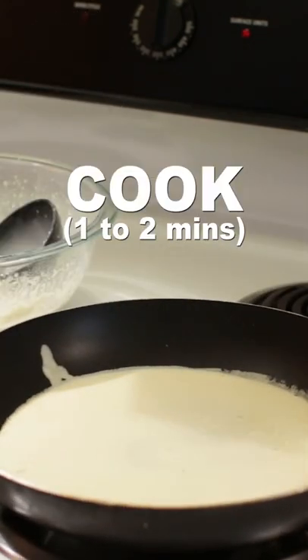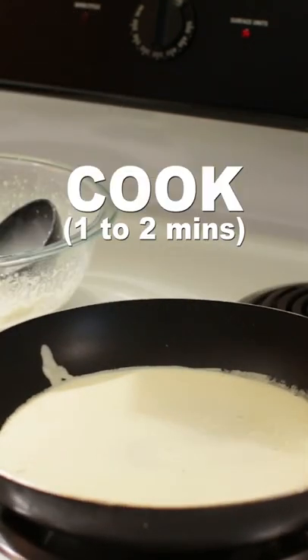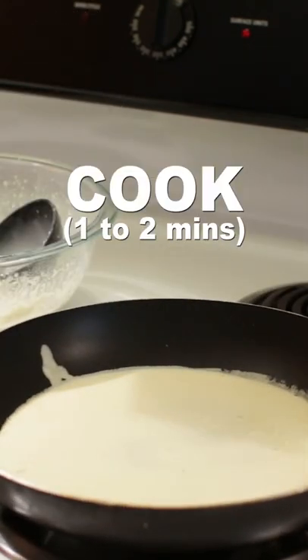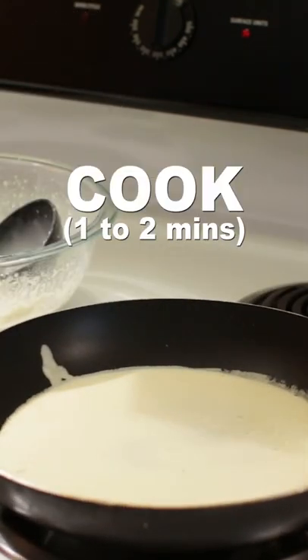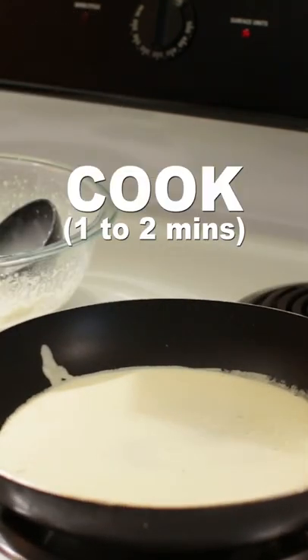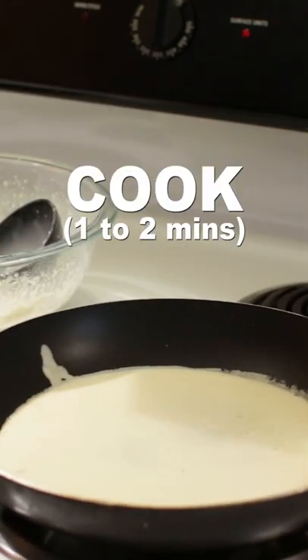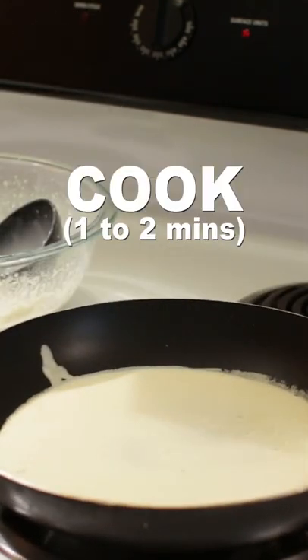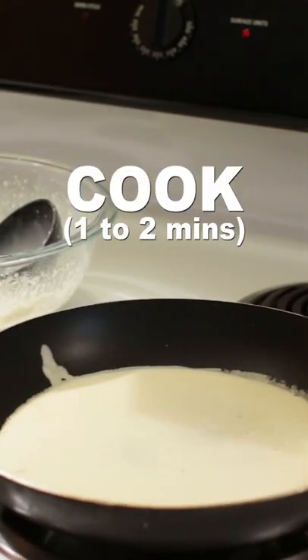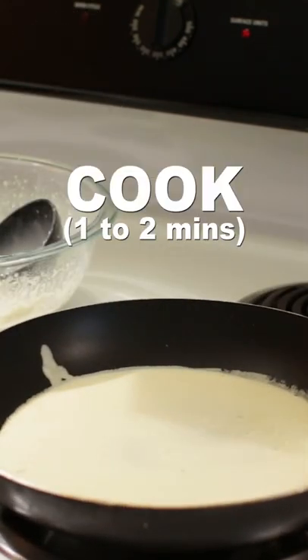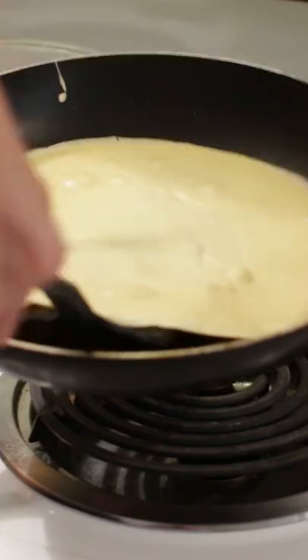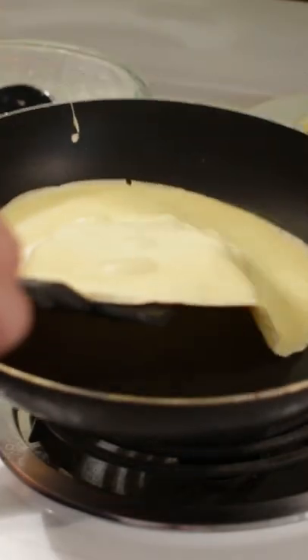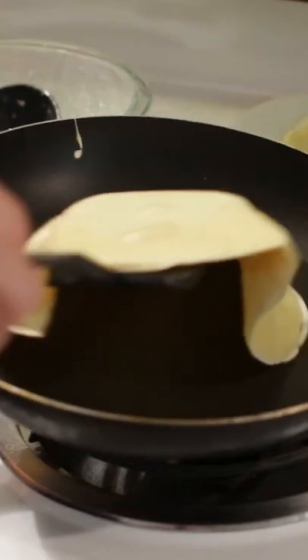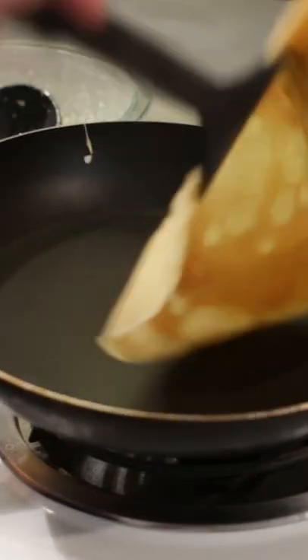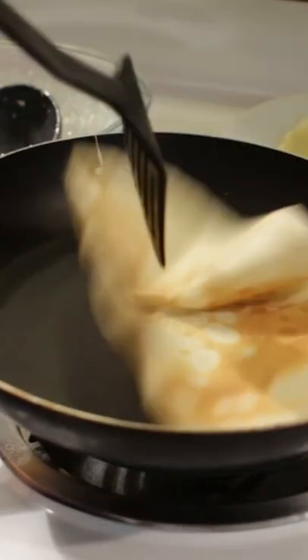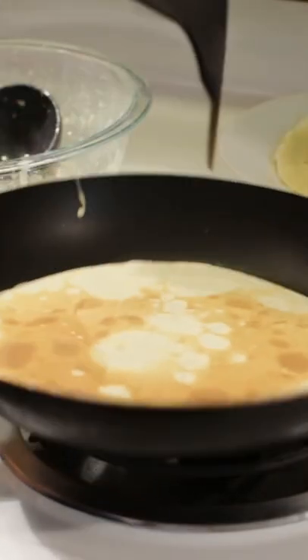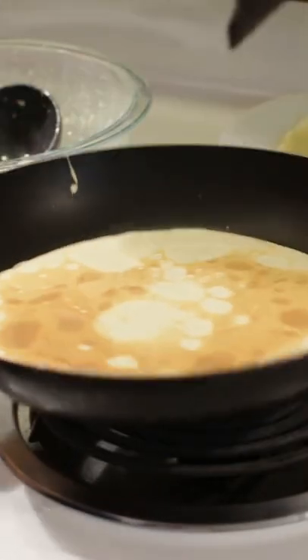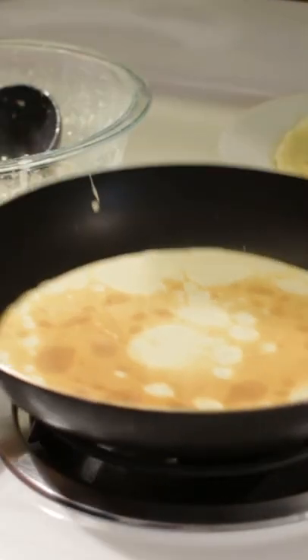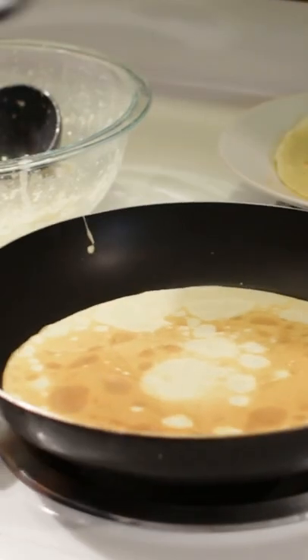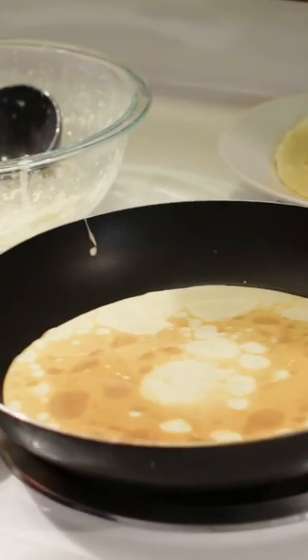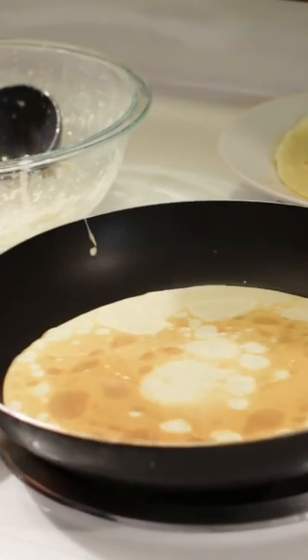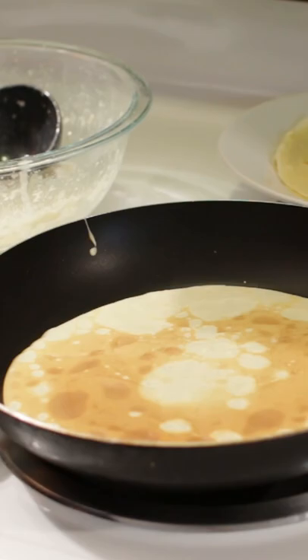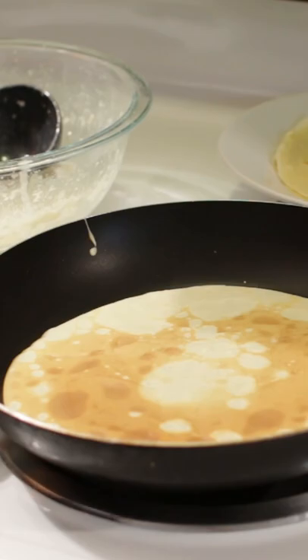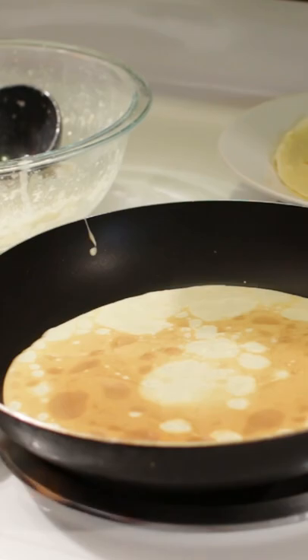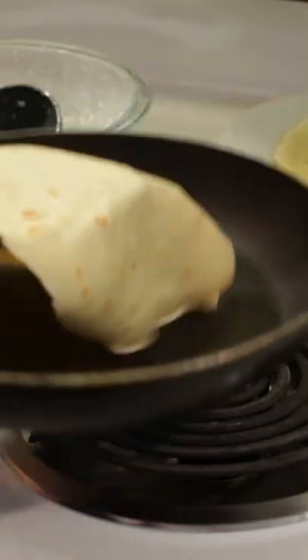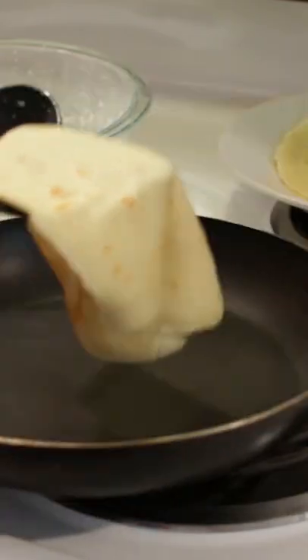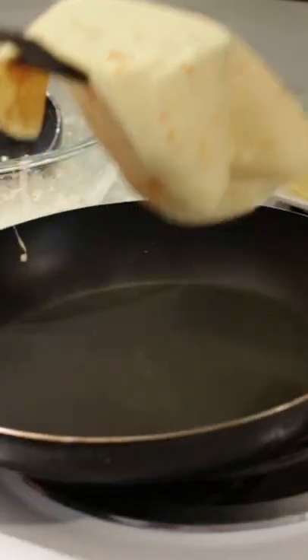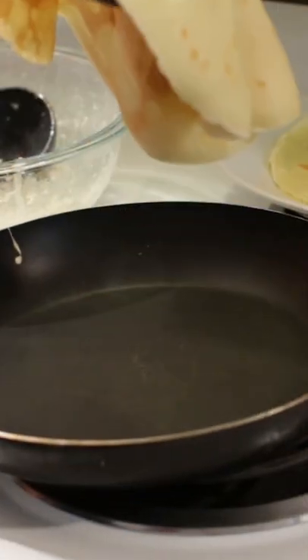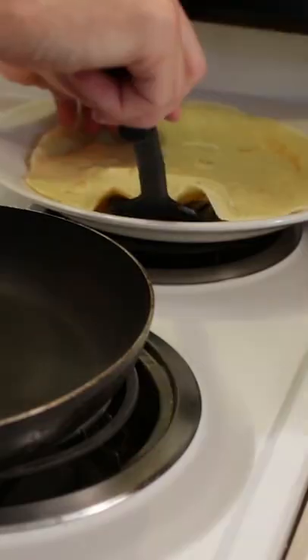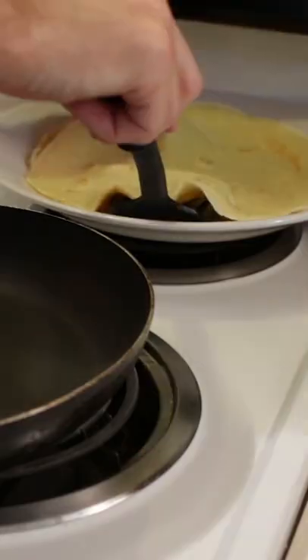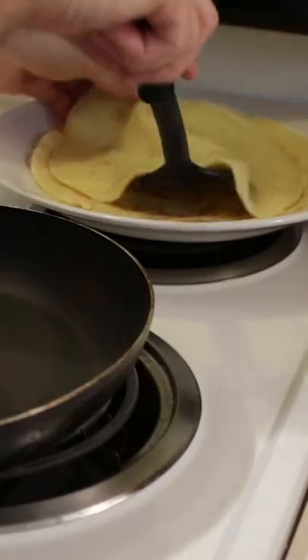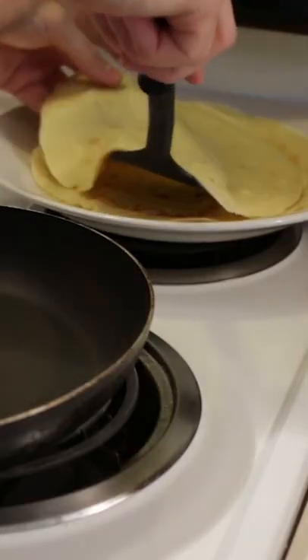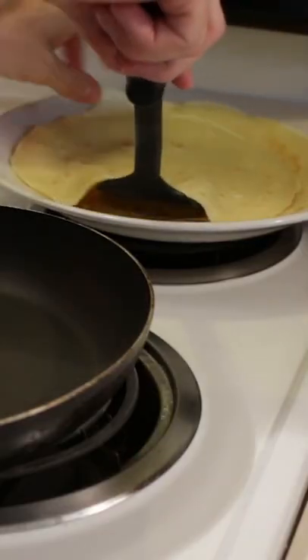Let the first side cook one to two minutes, then flip it over to the other side and cook thirty seconds to a minute. Stack crepes on a plate.